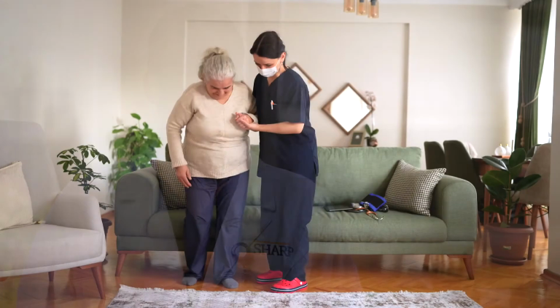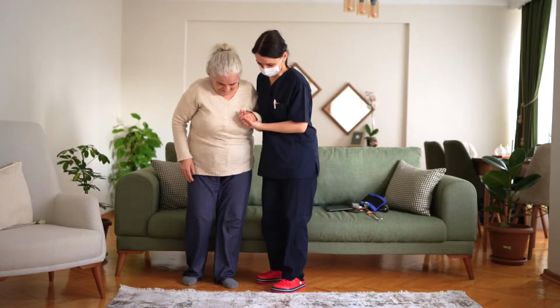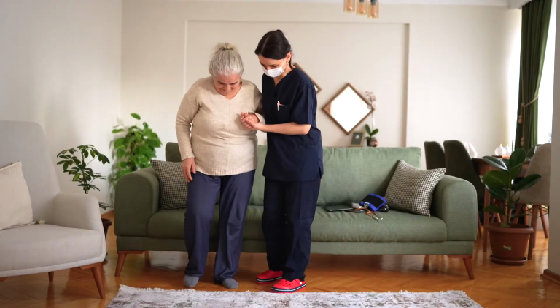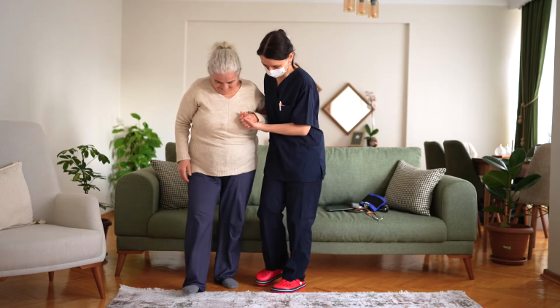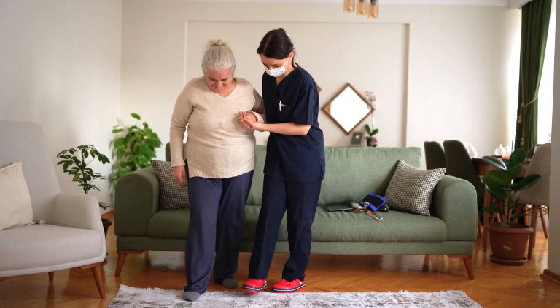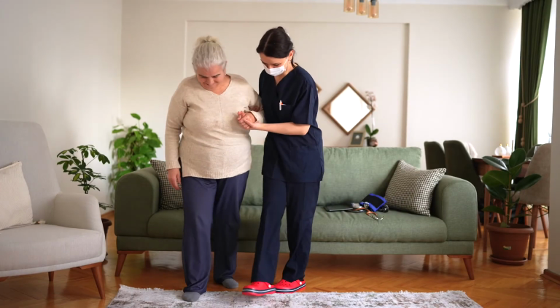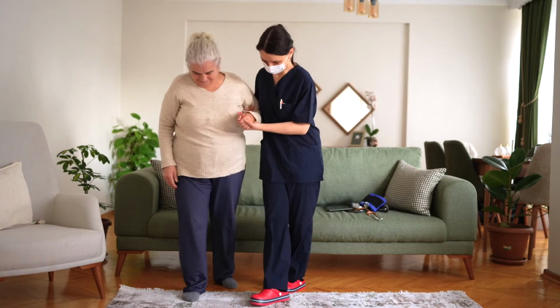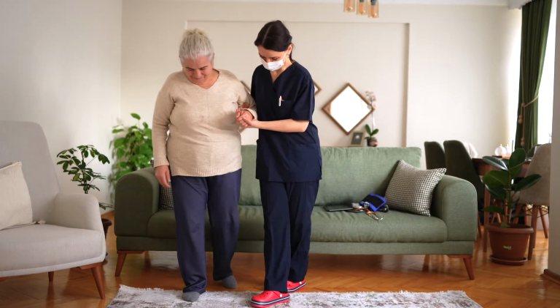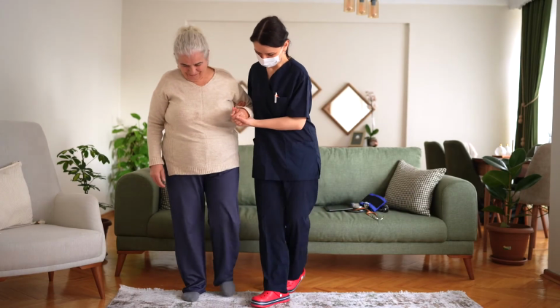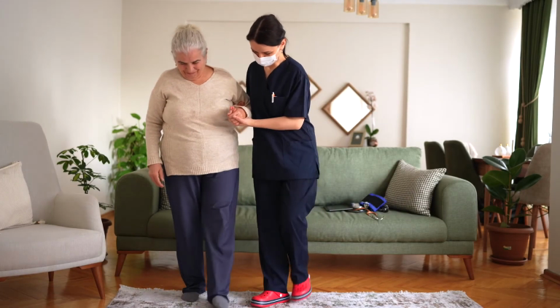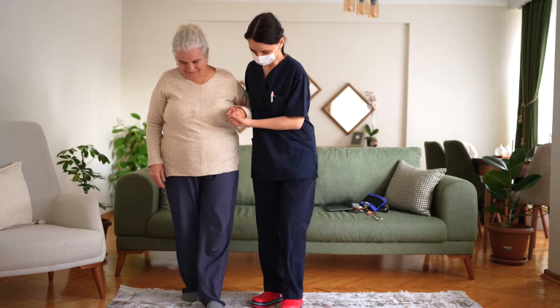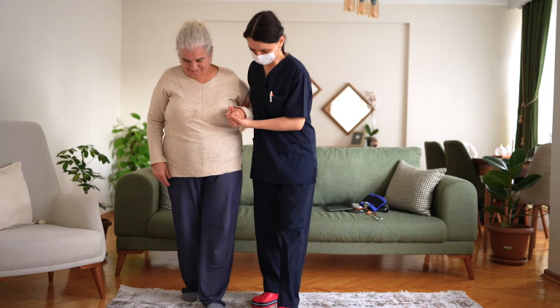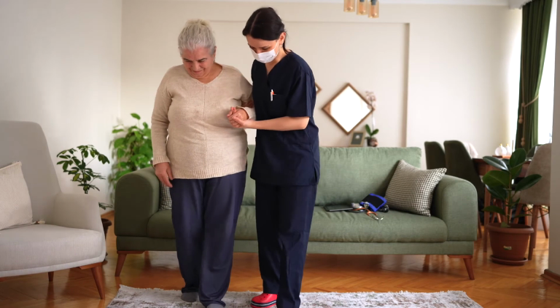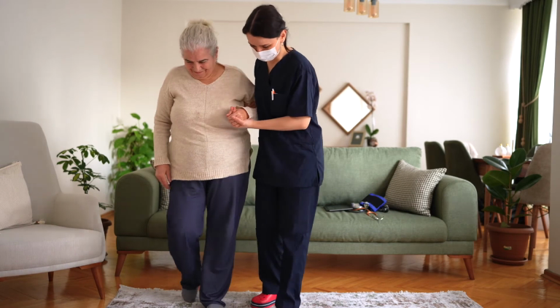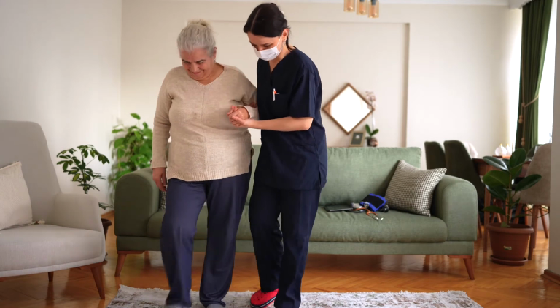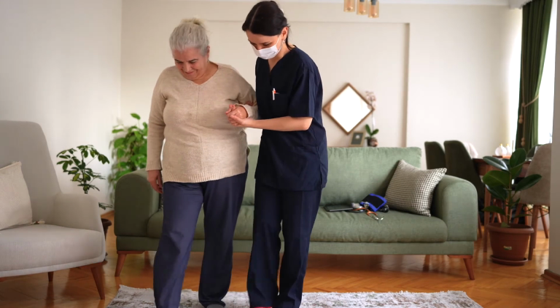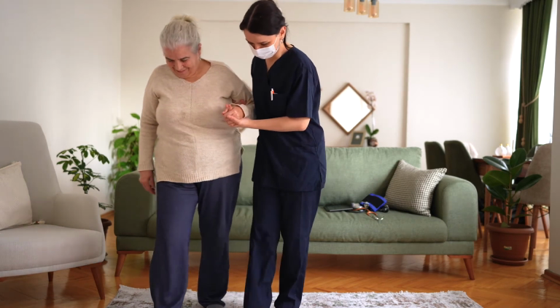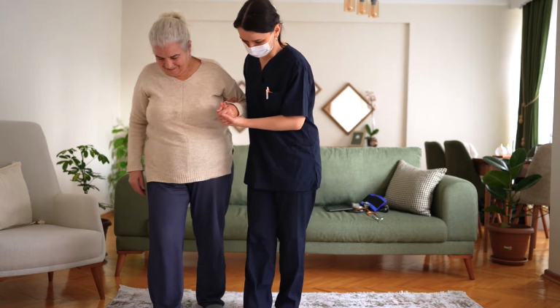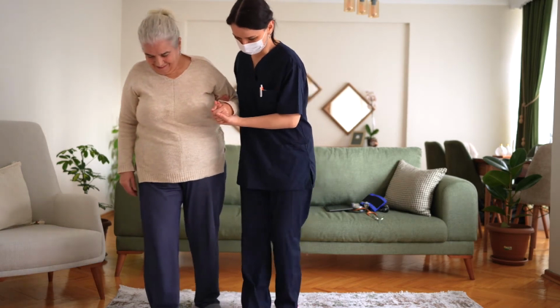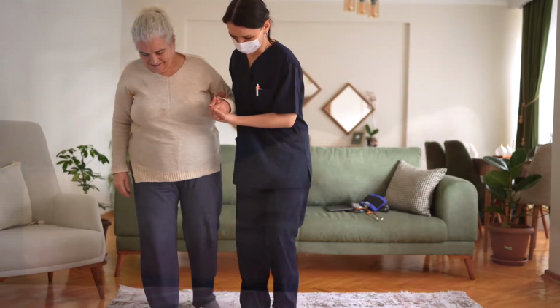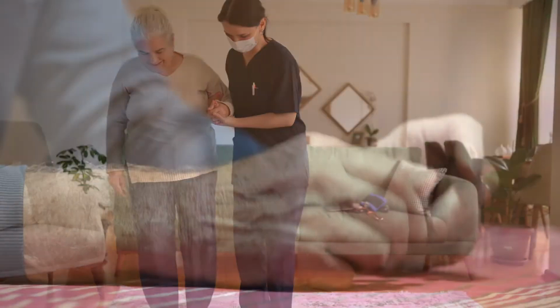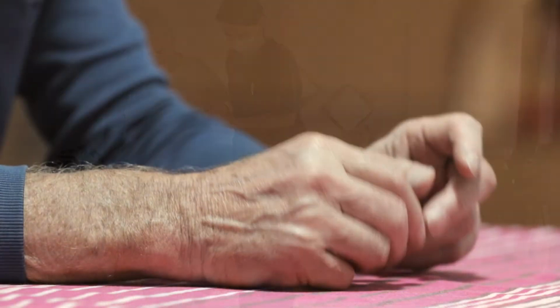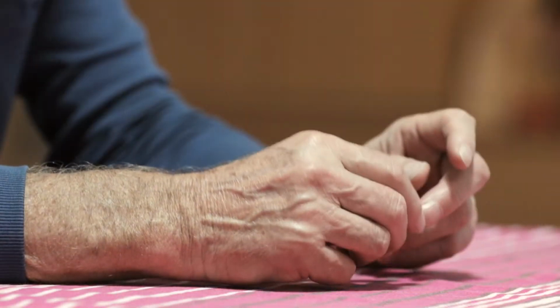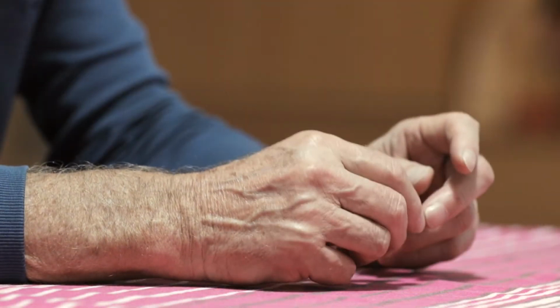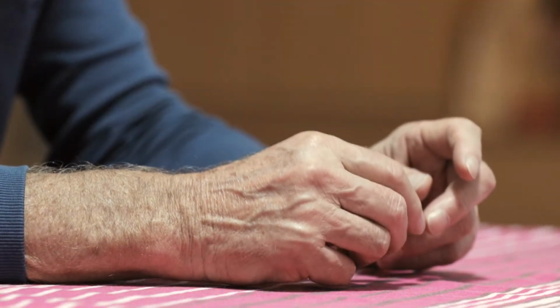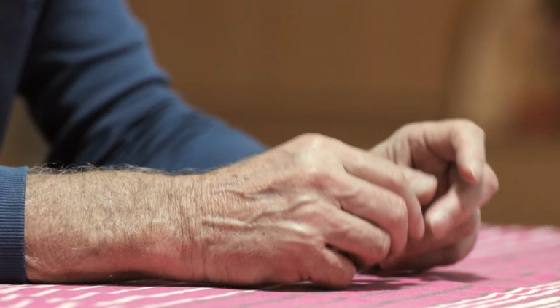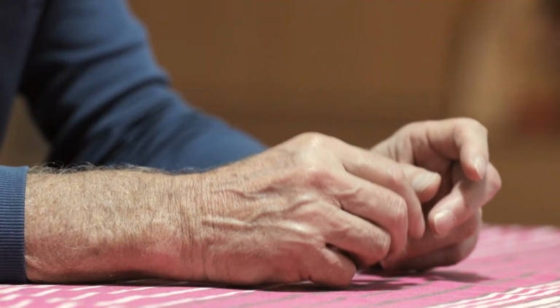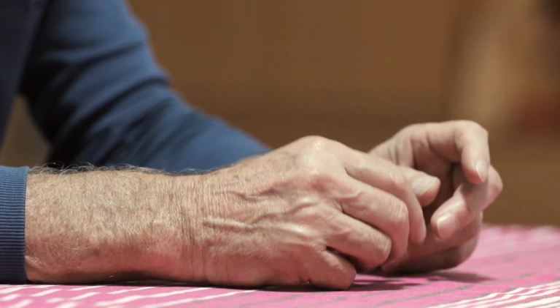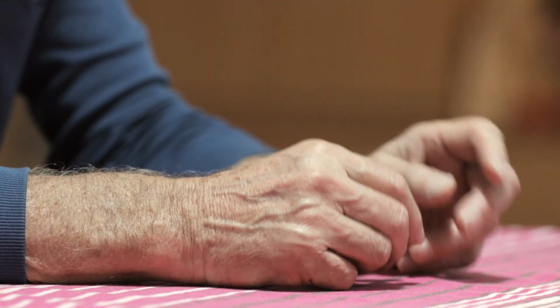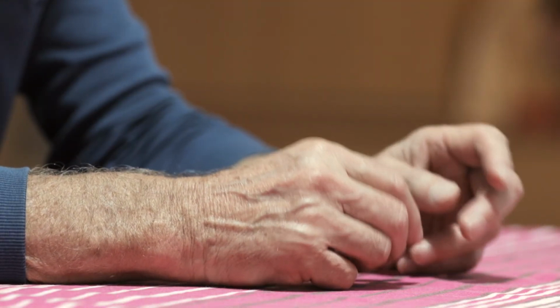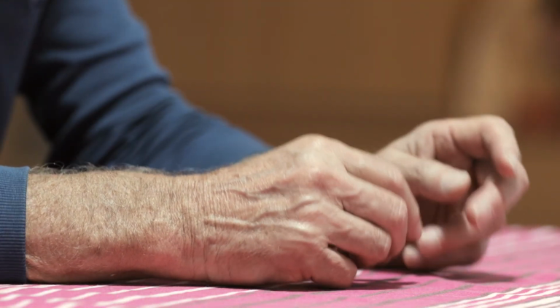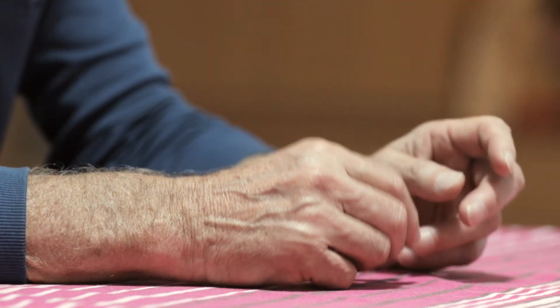For some people it's the slowness and the walking. For some people it's the dyskinesia — the excessive movements.